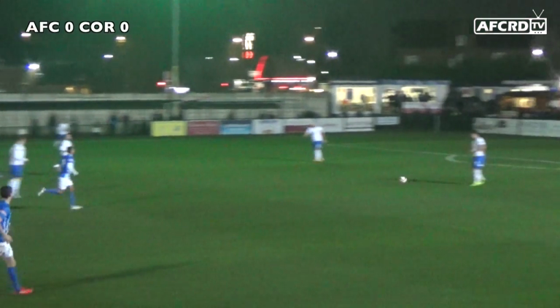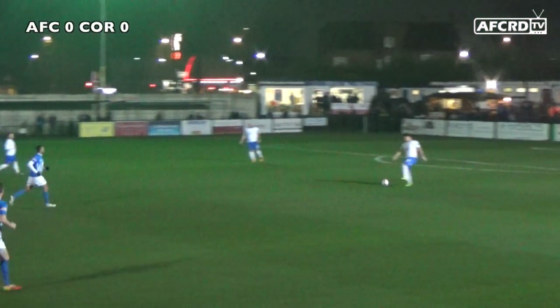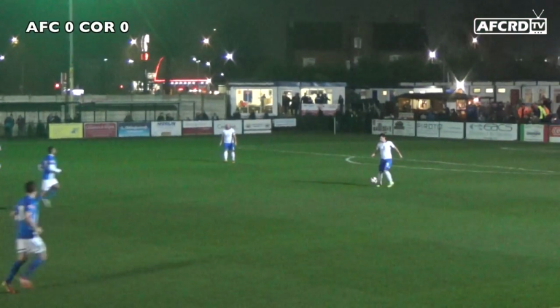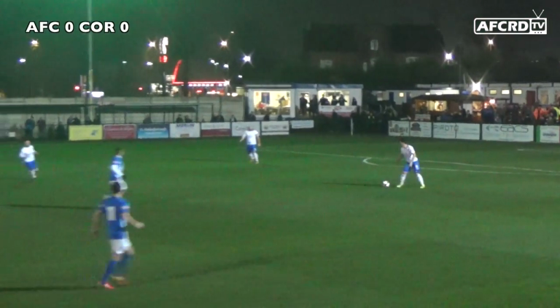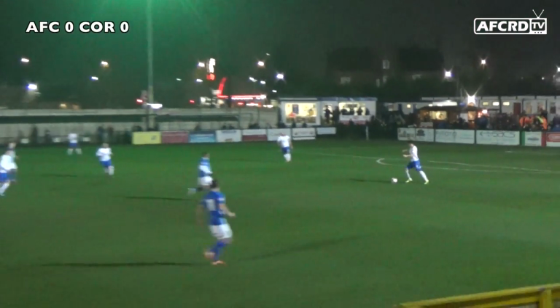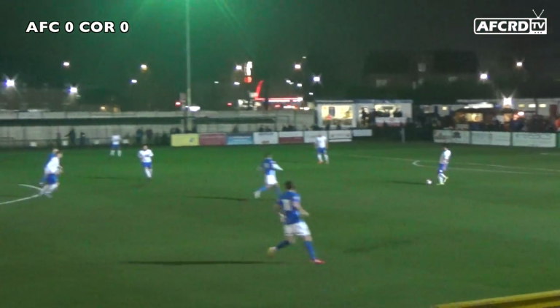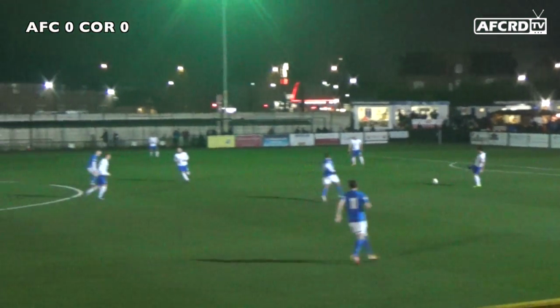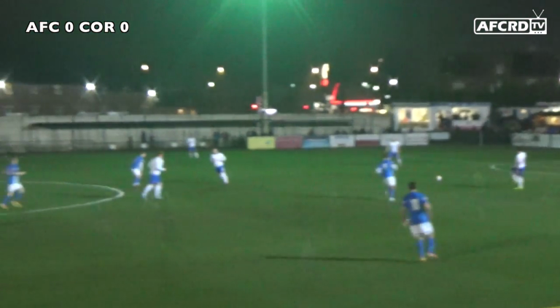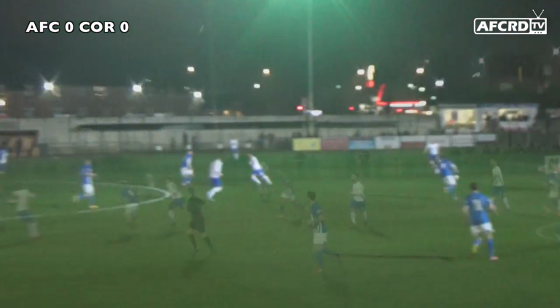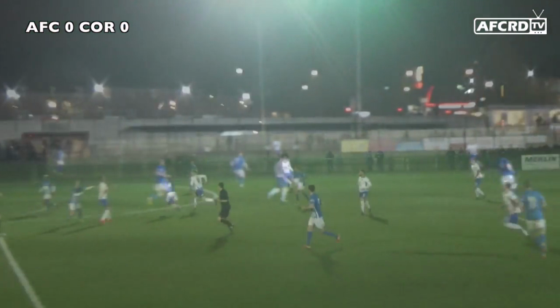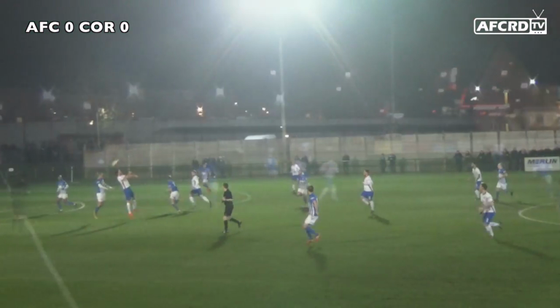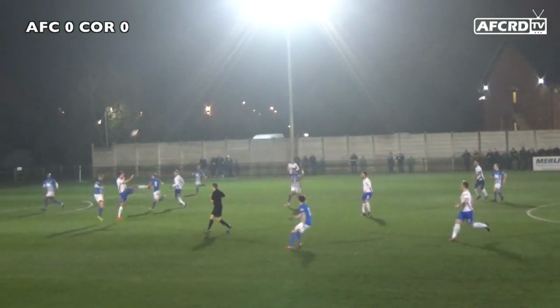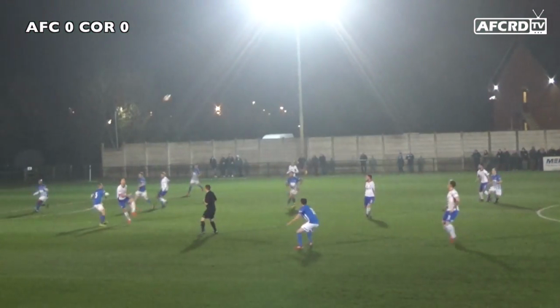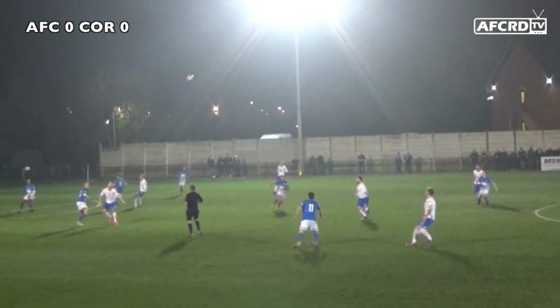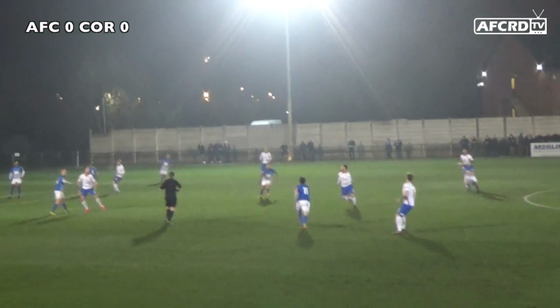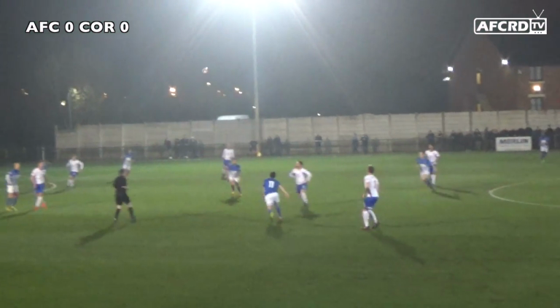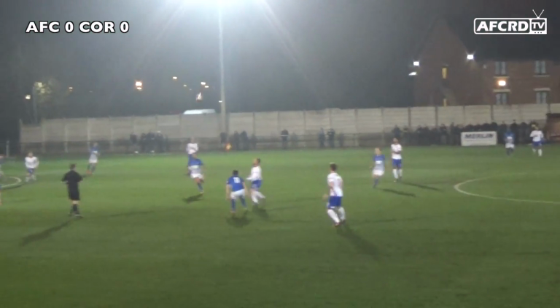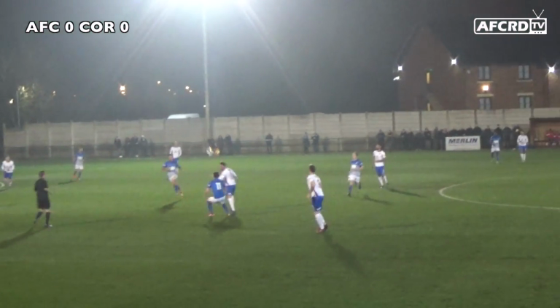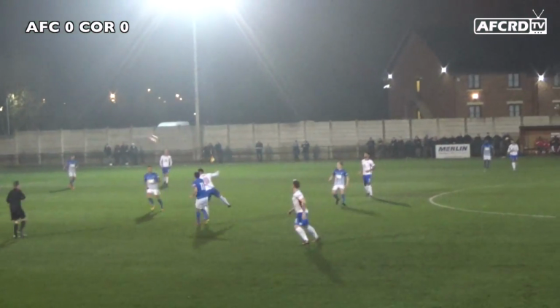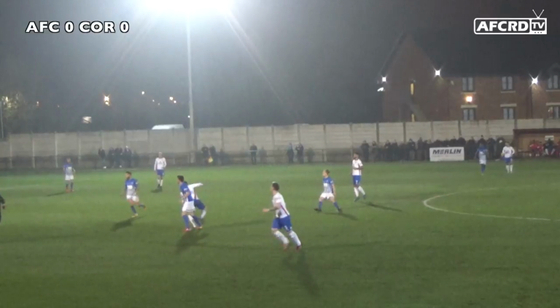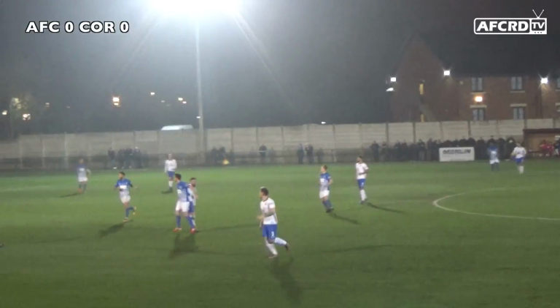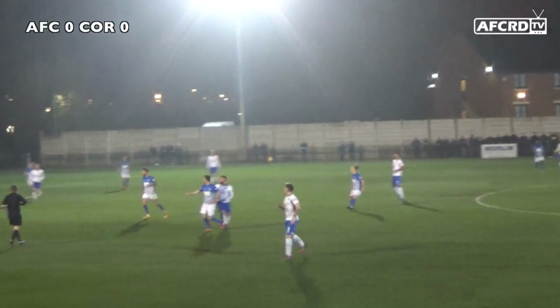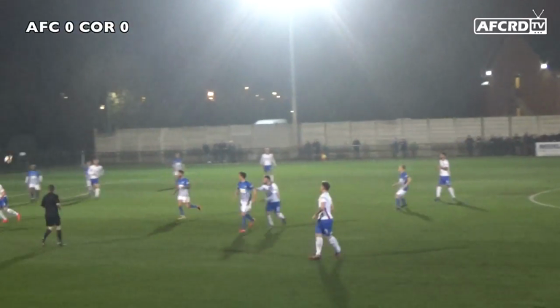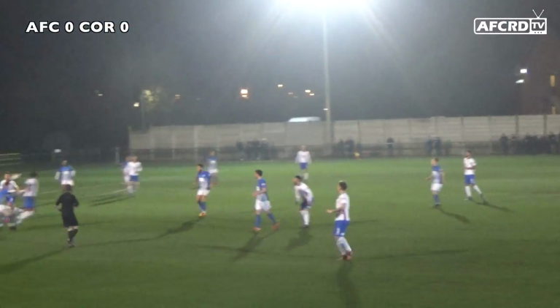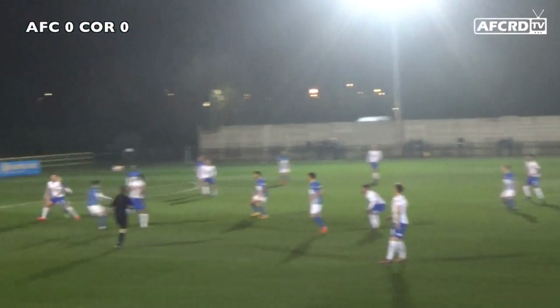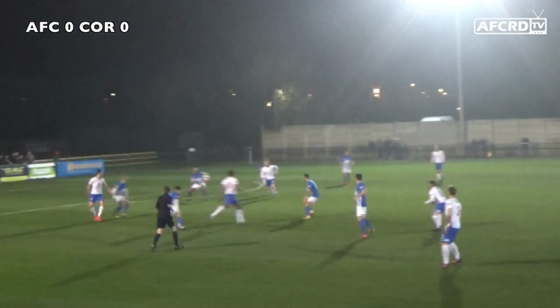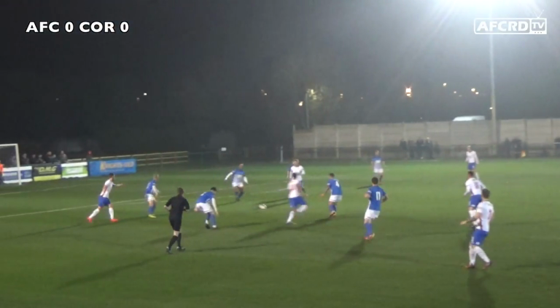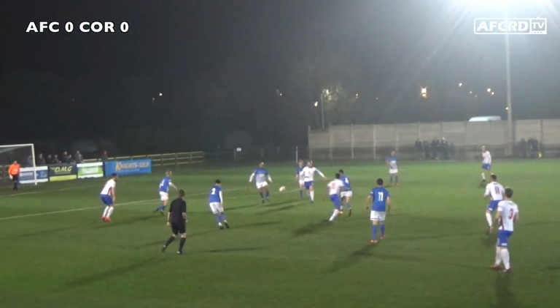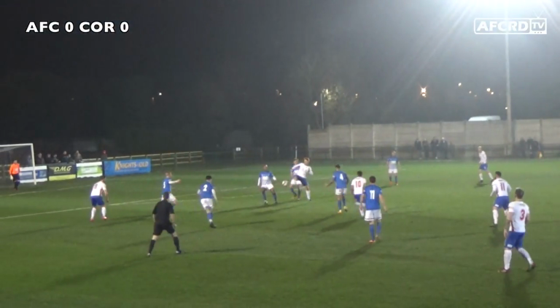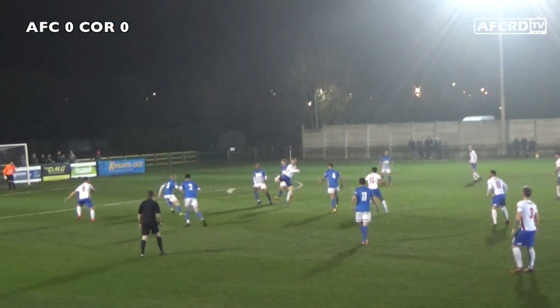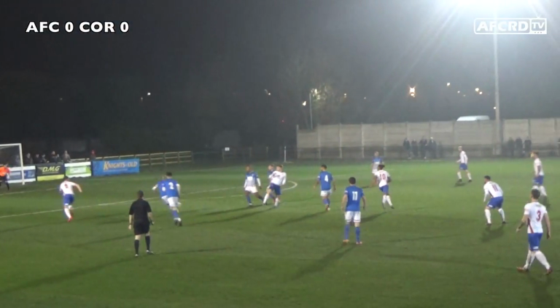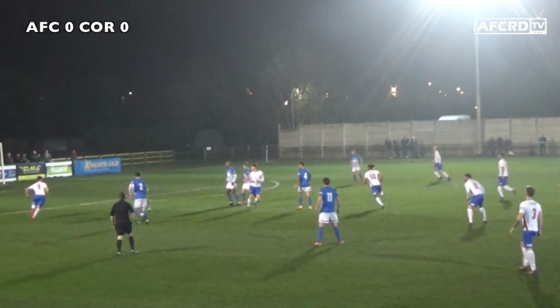Hi everyone, this is AFC RDTV. Welcome to highlights of the UFC Russian Diamonds against Corby Town from the League Cup on Tuesday evening.